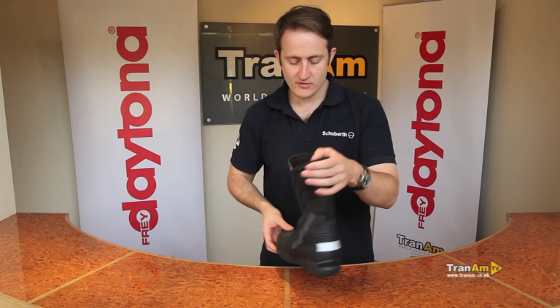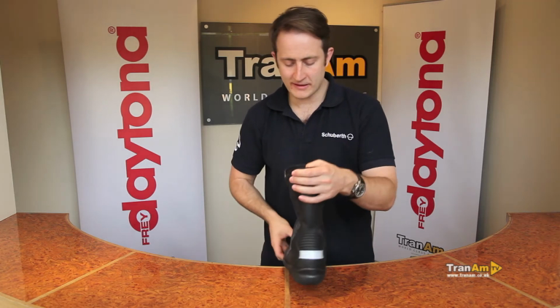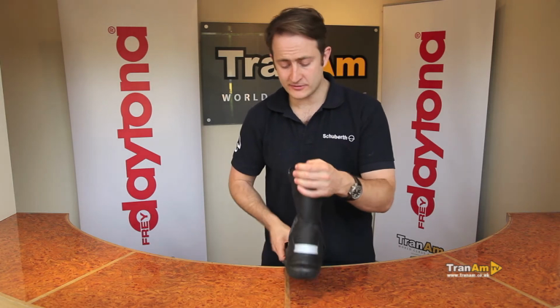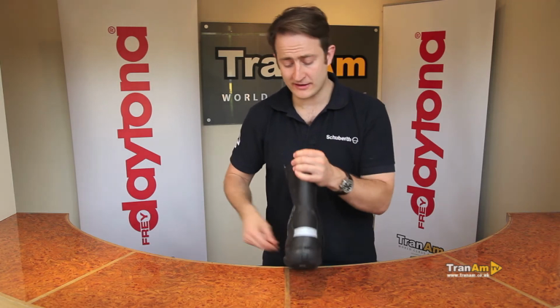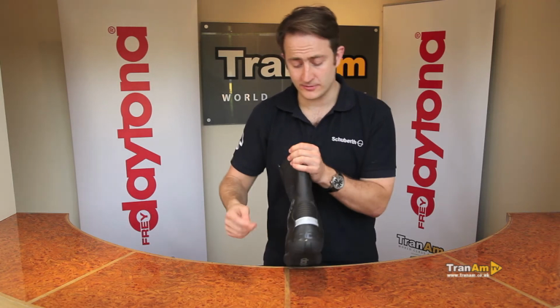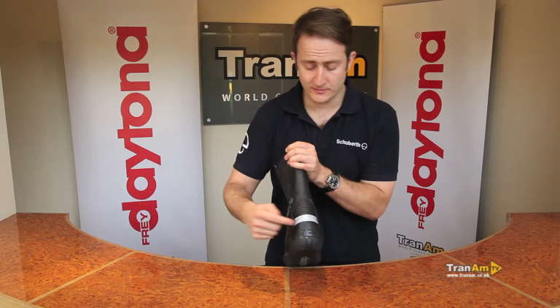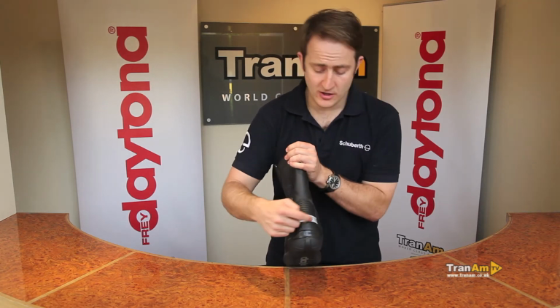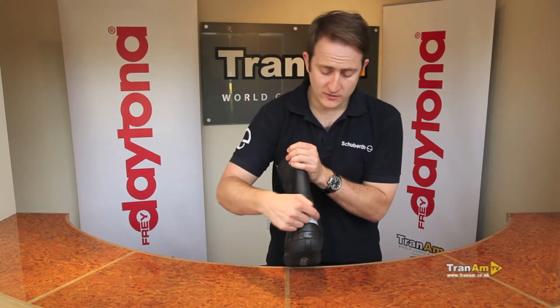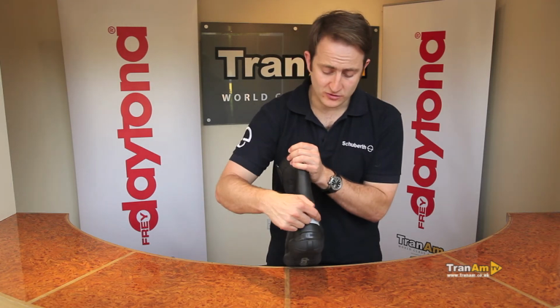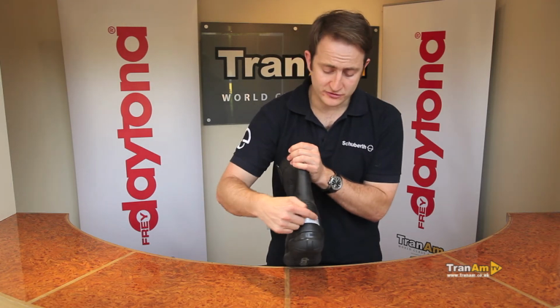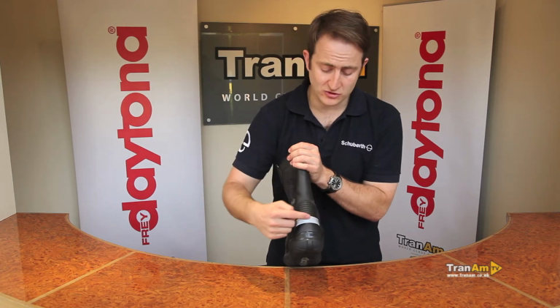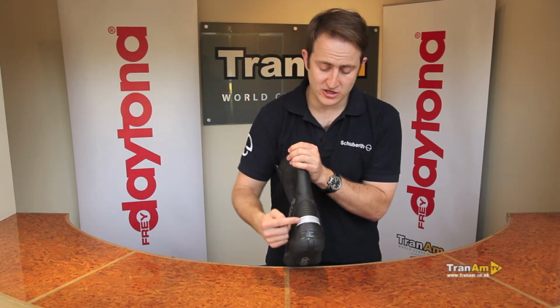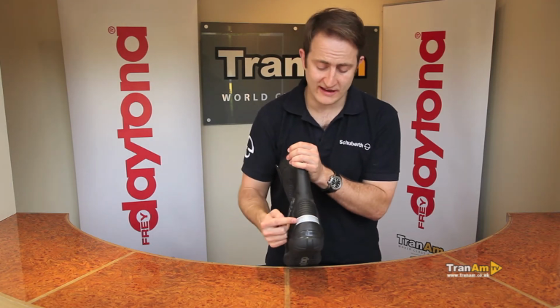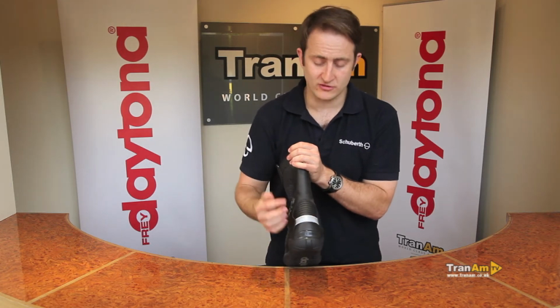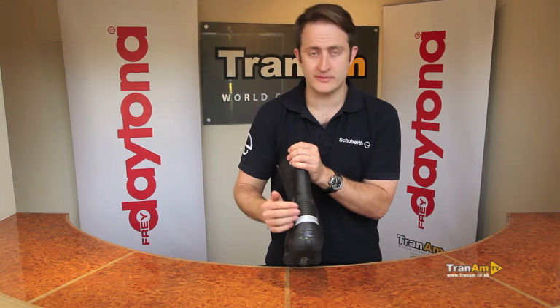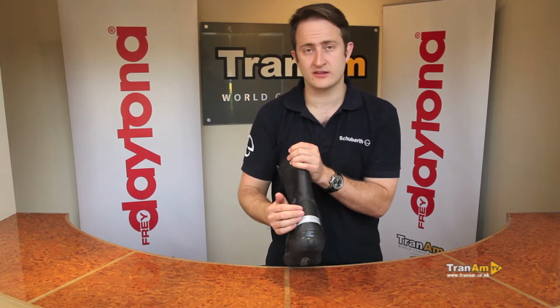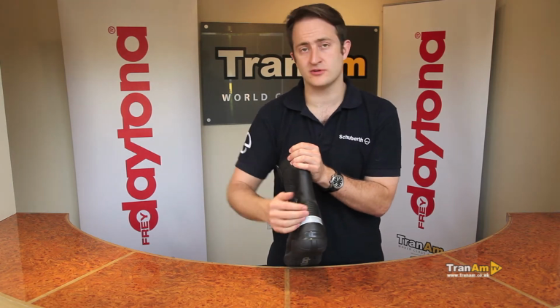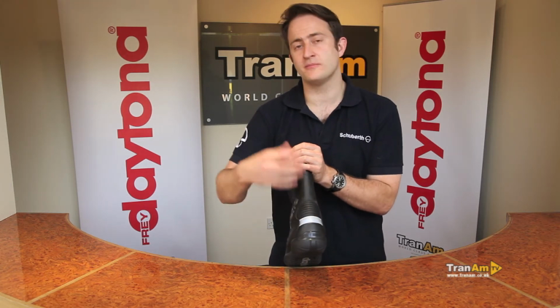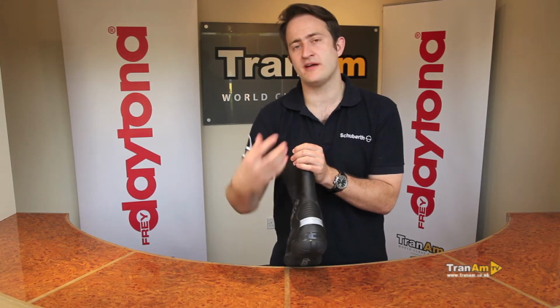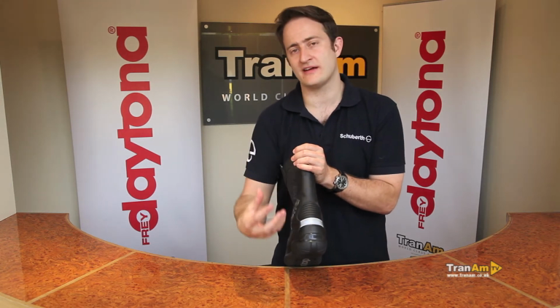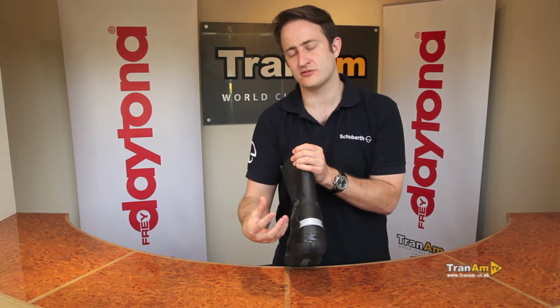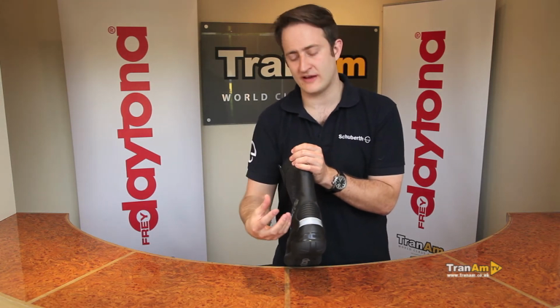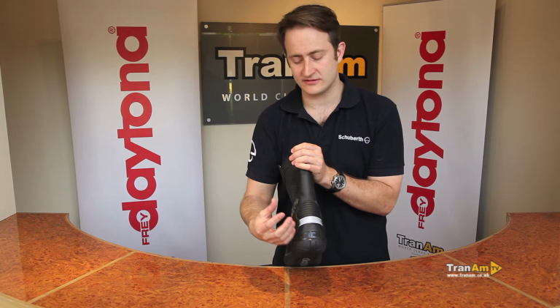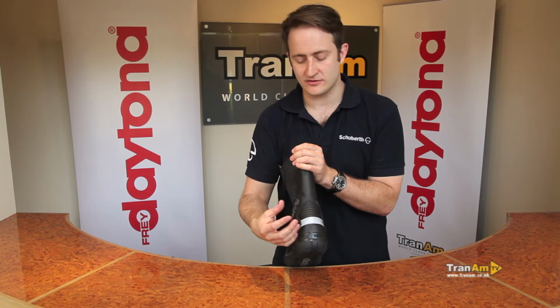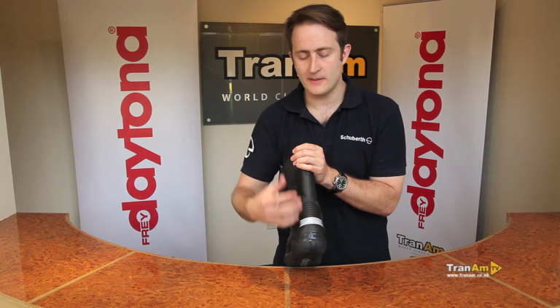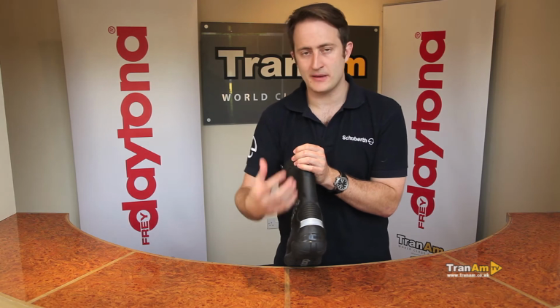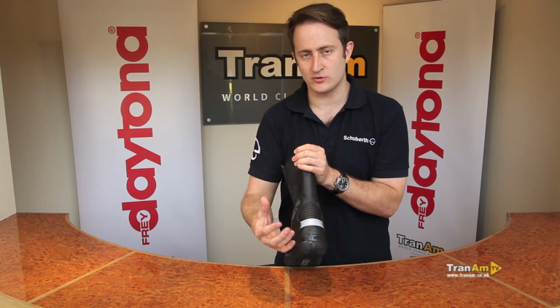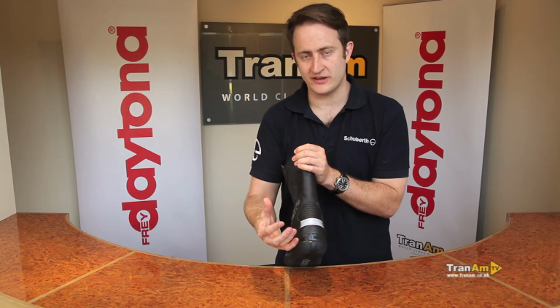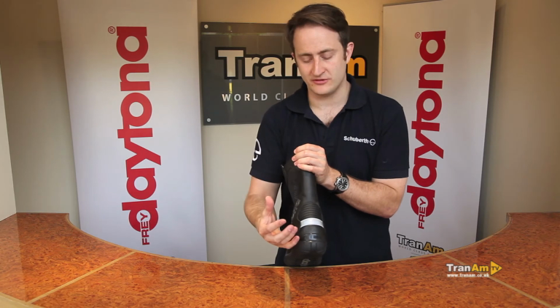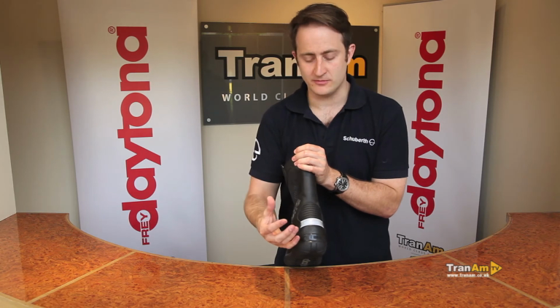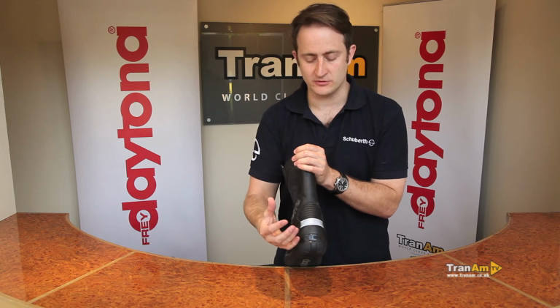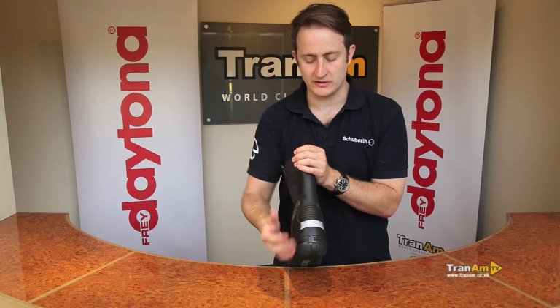Back to the back of the boot, you've got a Scotch Light area on the back of the boot — a bit of extra reflective for a bit more safety in the boot as well.